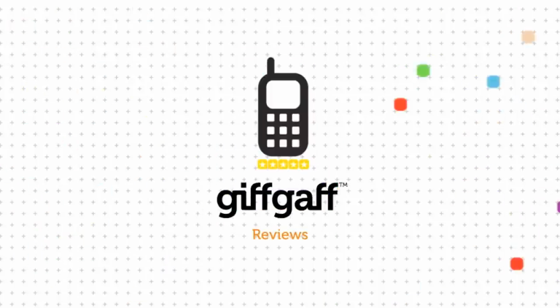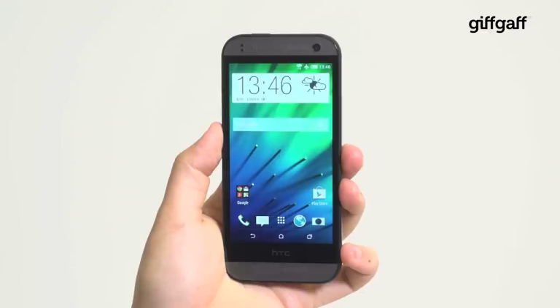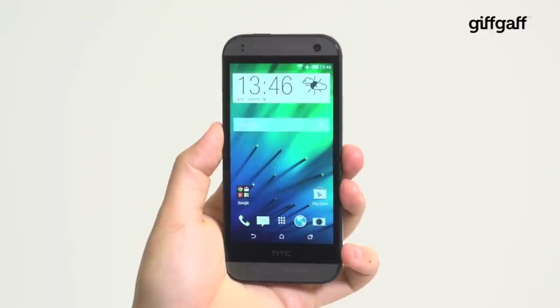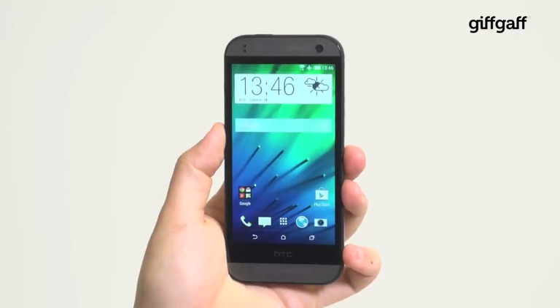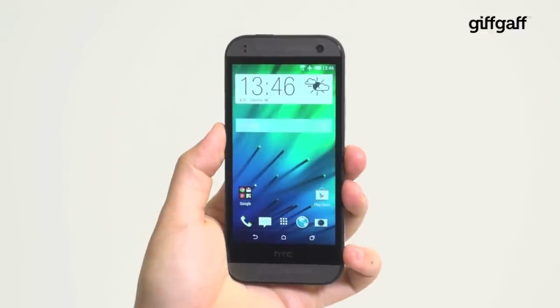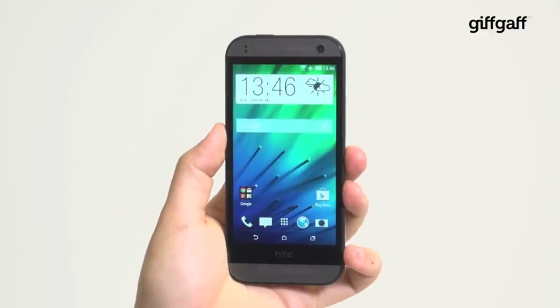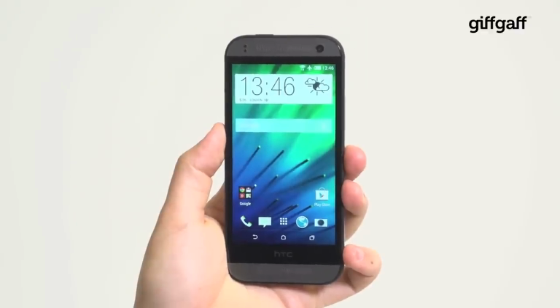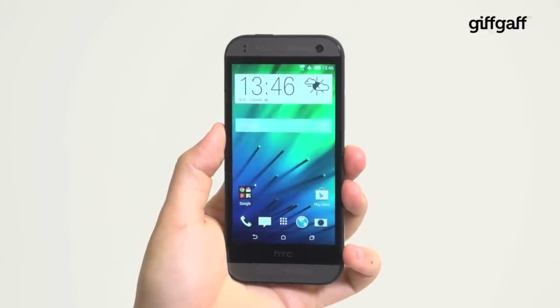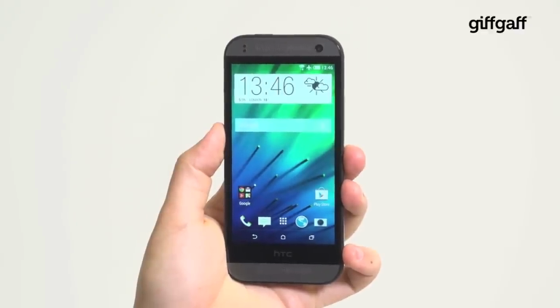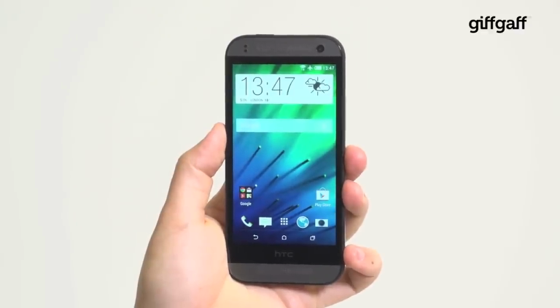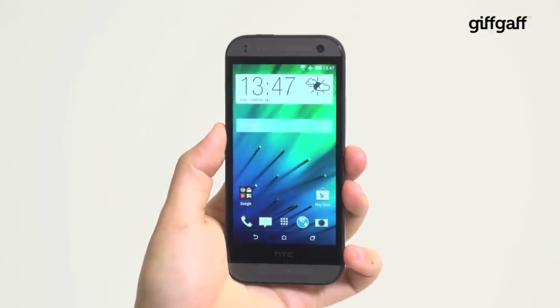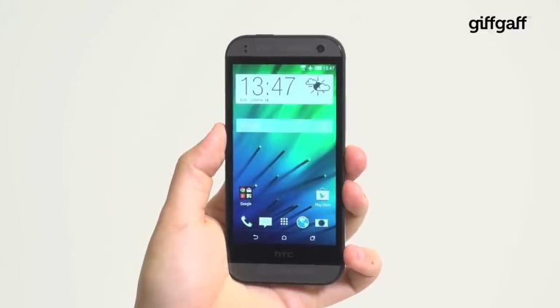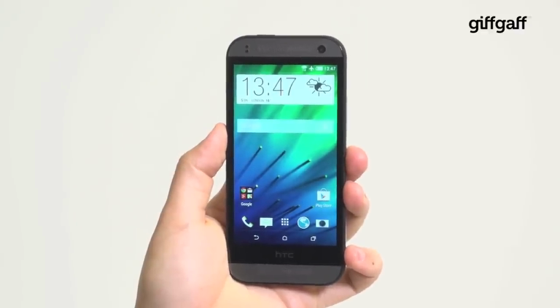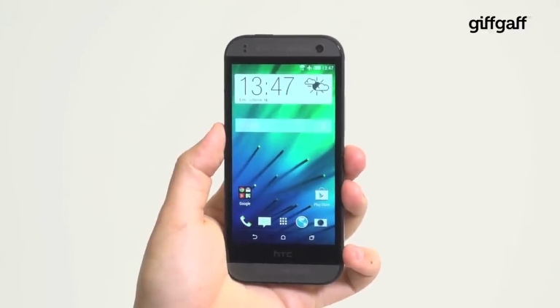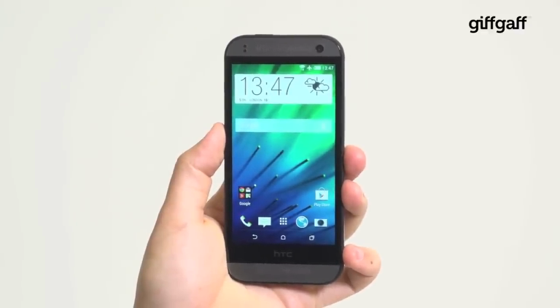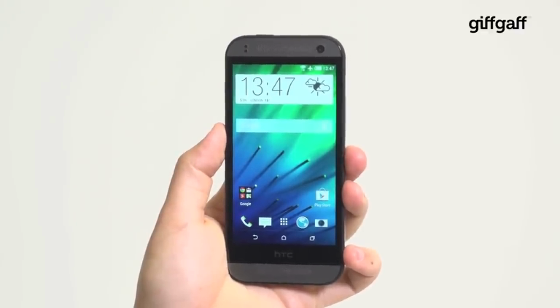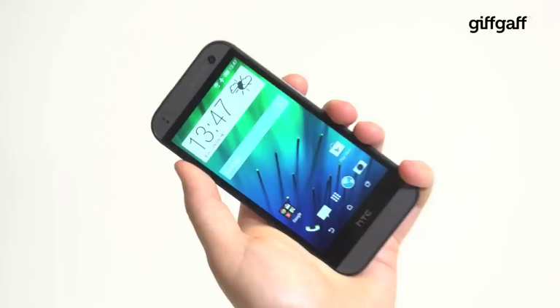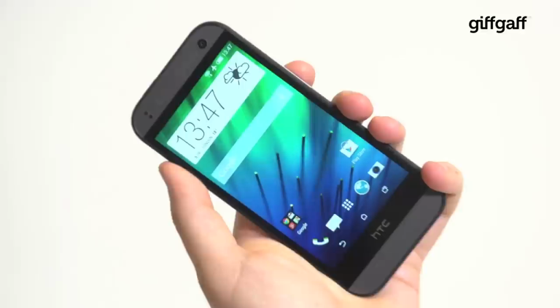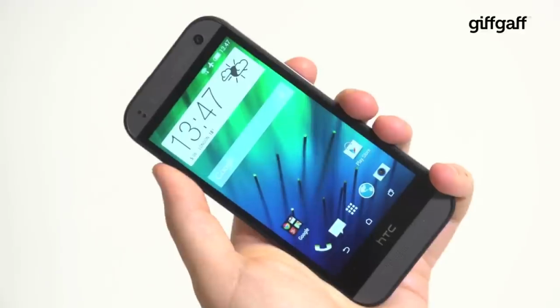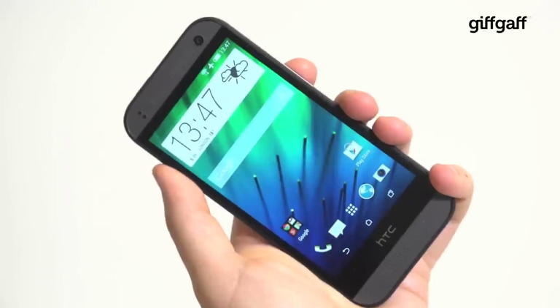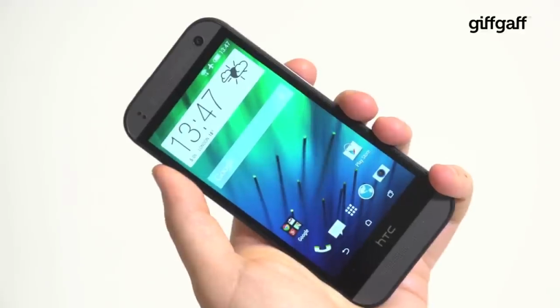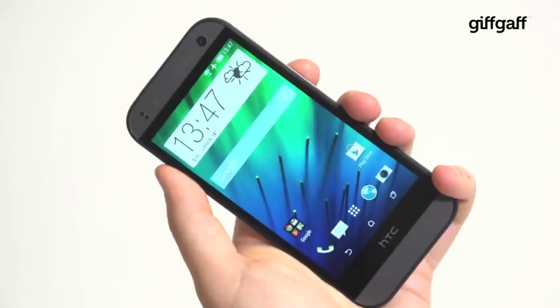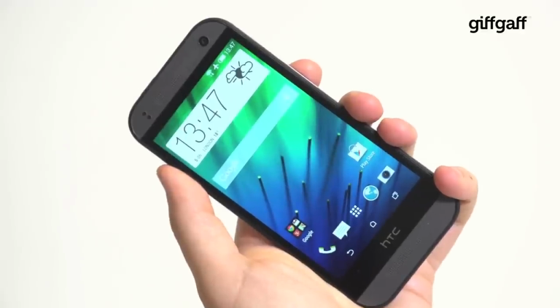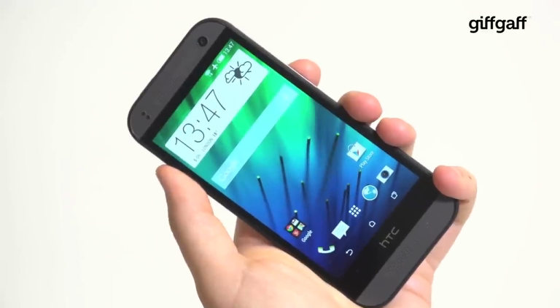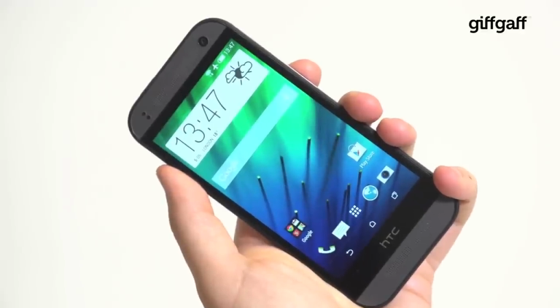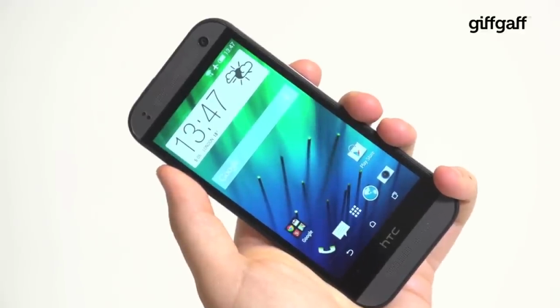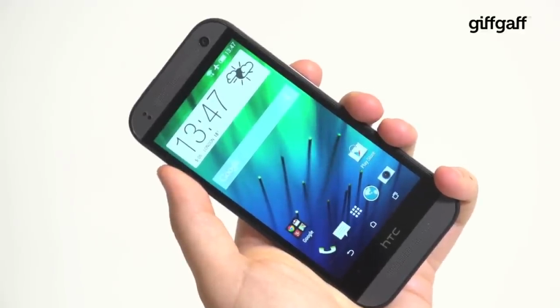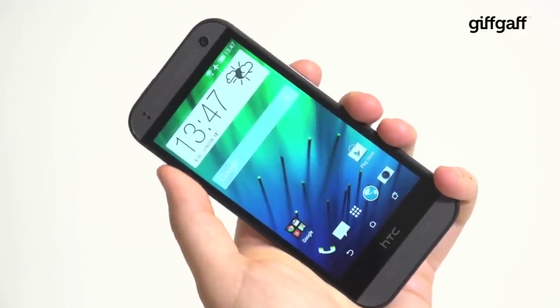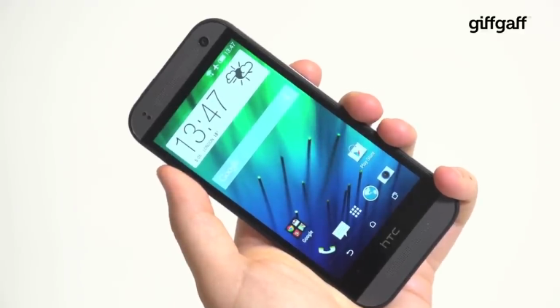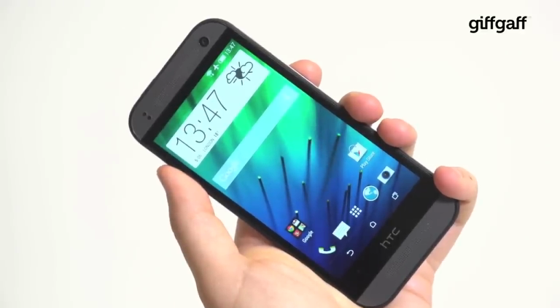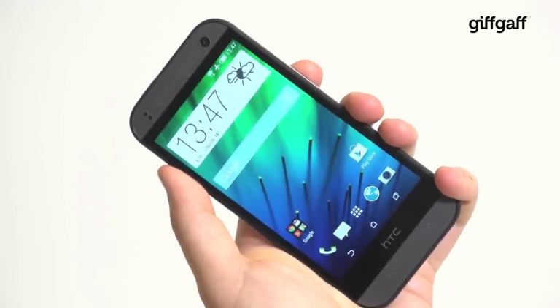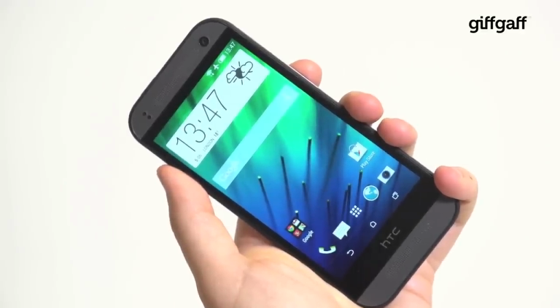It may look like a top tier handset but the HTC One Mini 2 is actually the company's new star mid-ranger, and it's got a lot to offer.